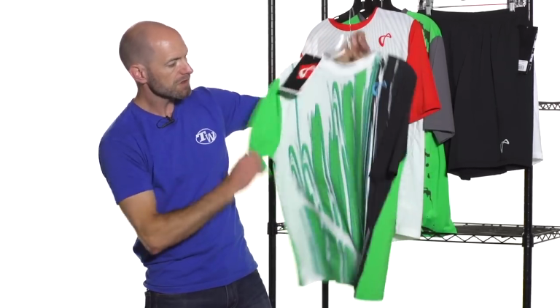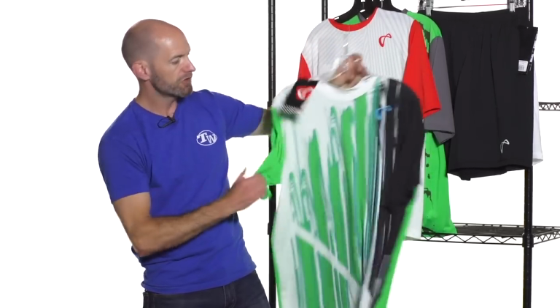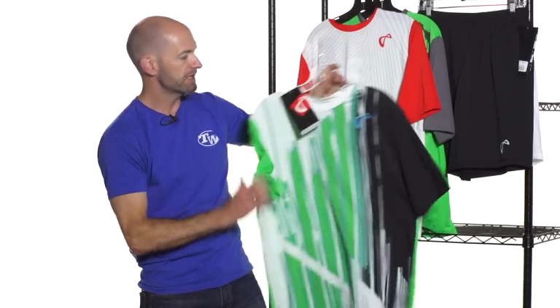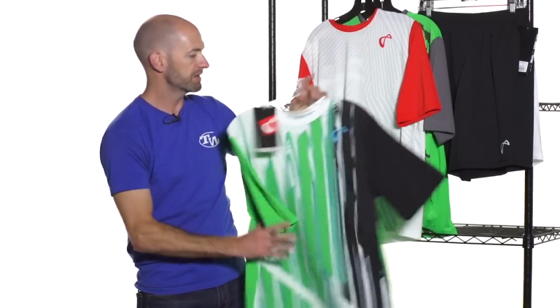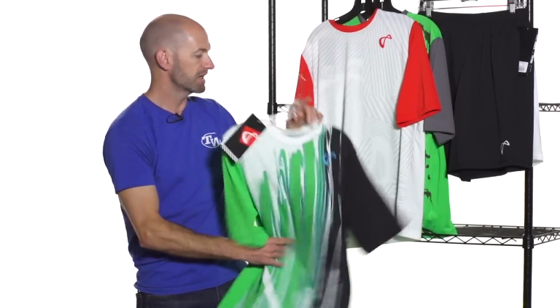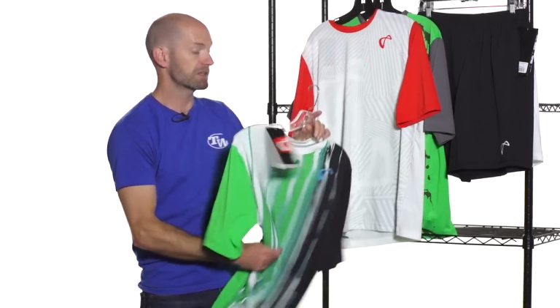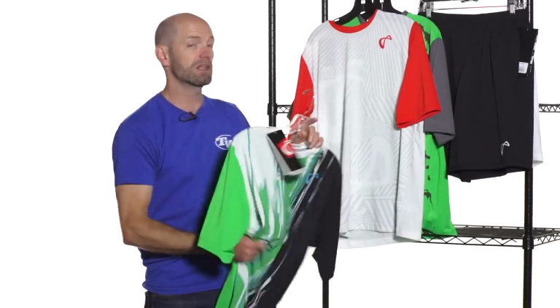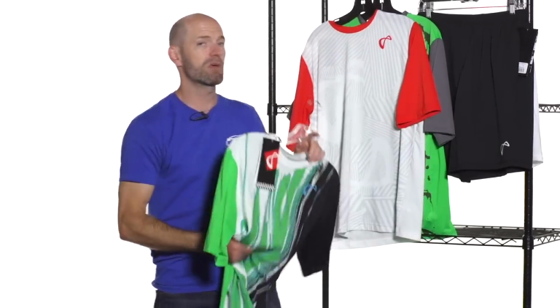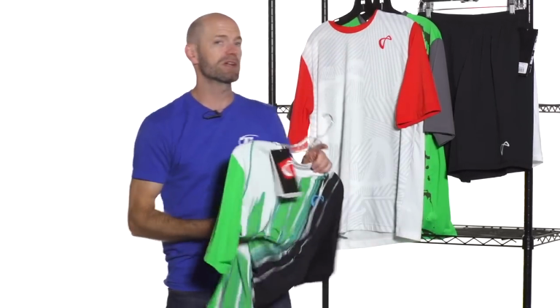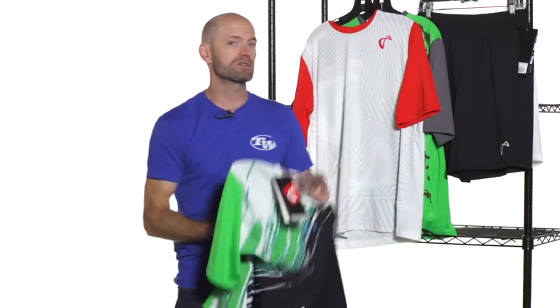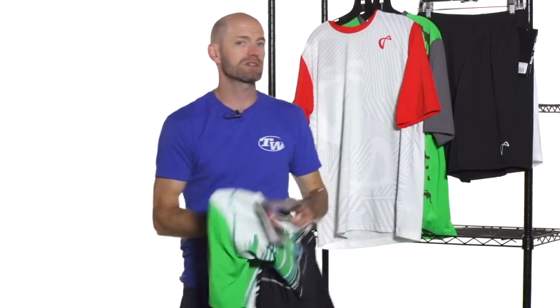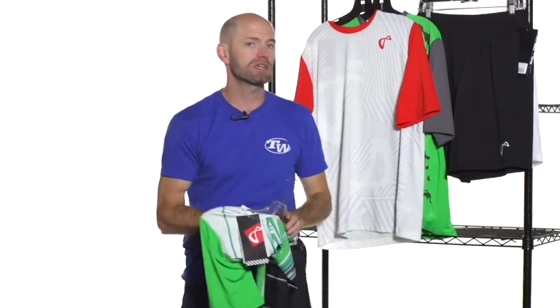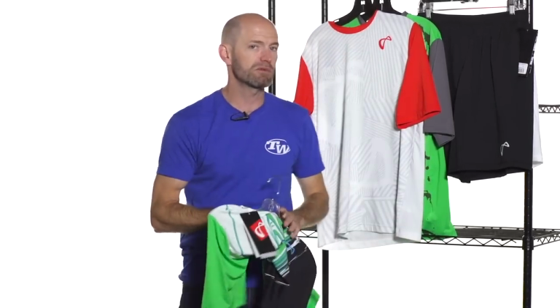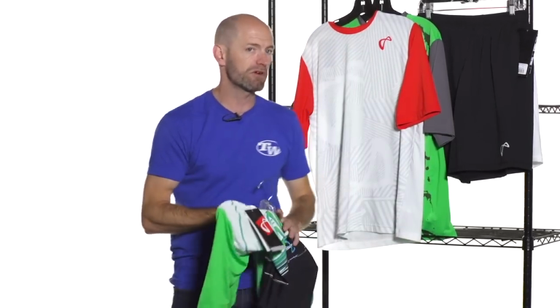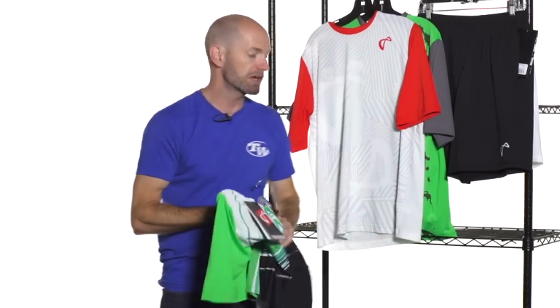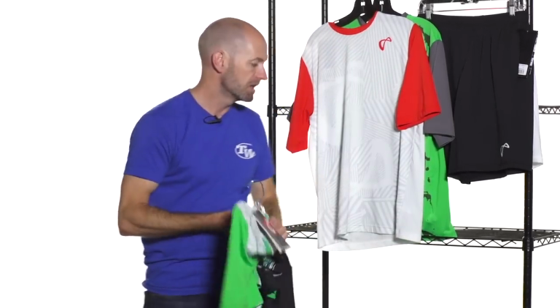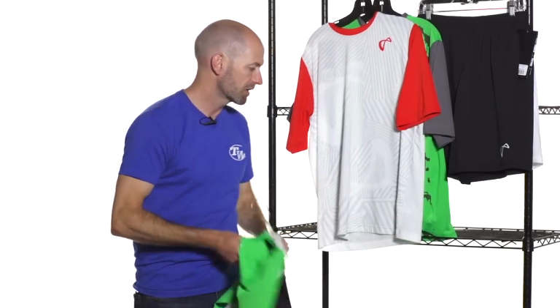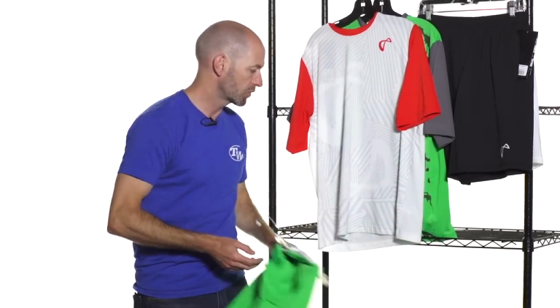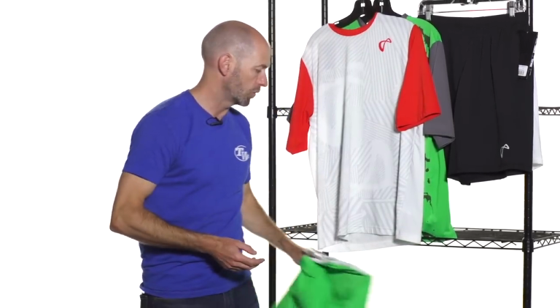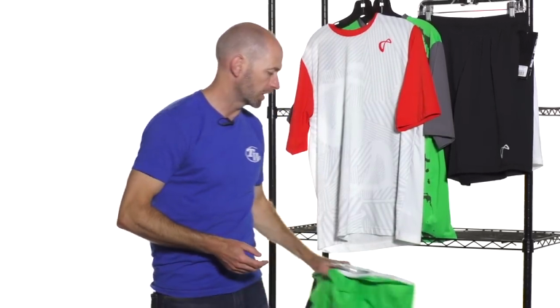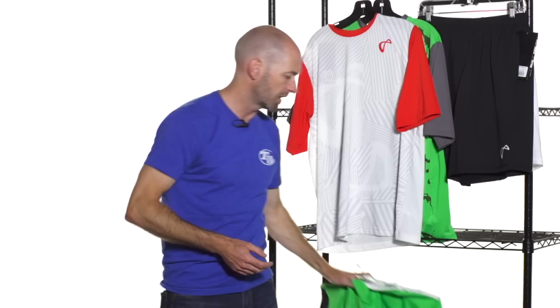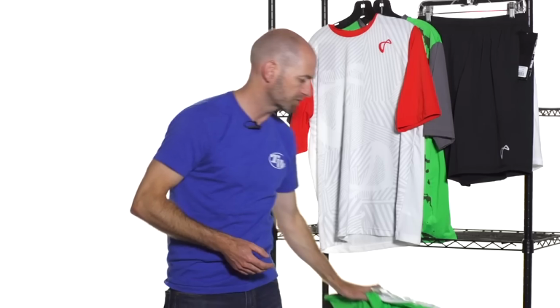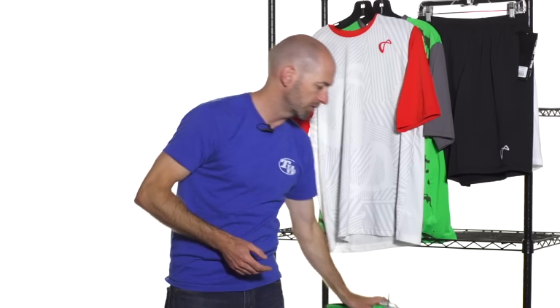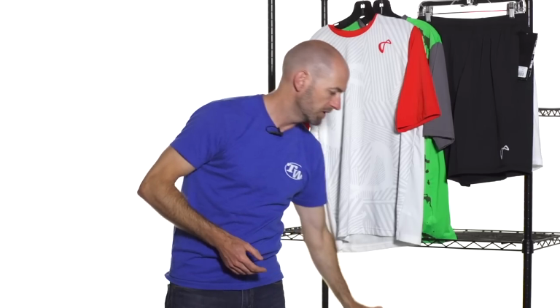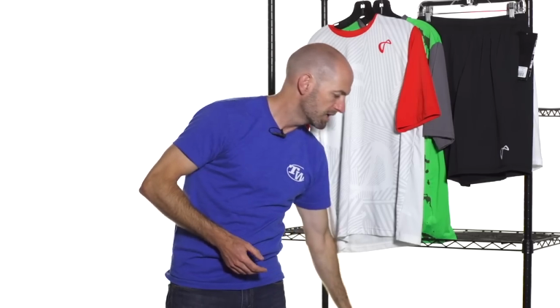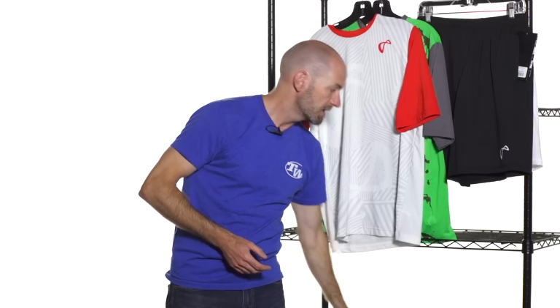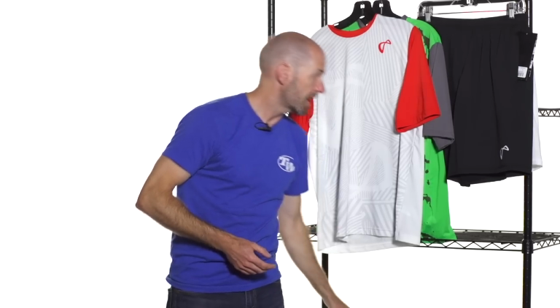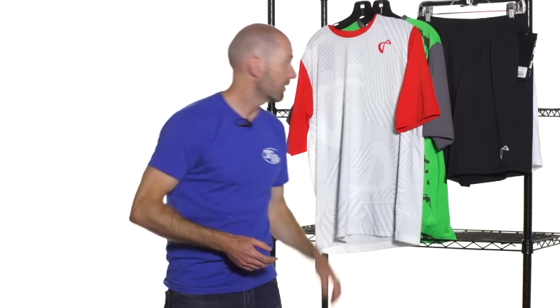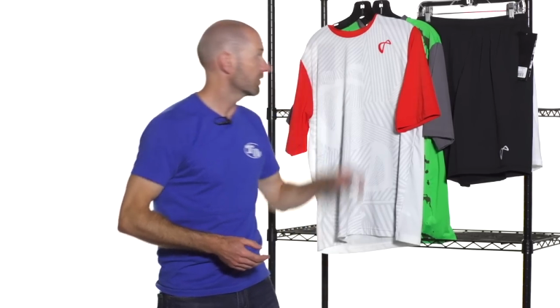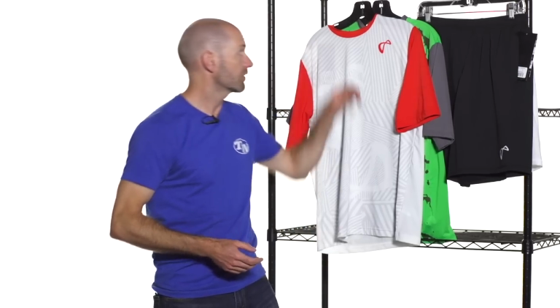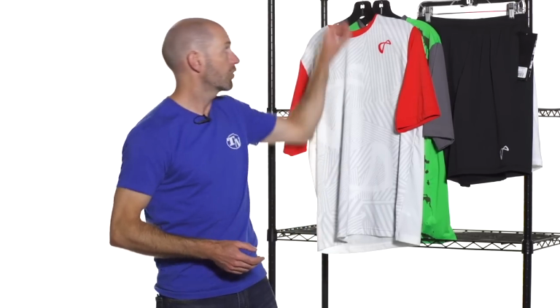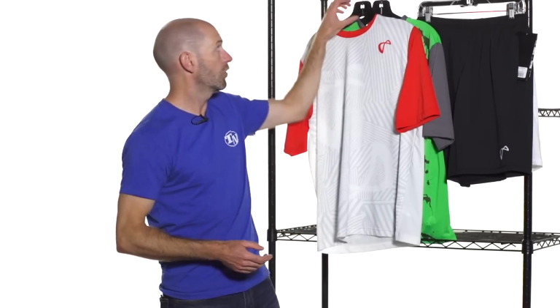Really nice and lightweight too. It's going to keep you very cool and comfortable out on the court.